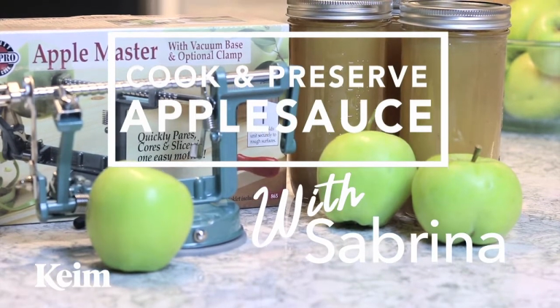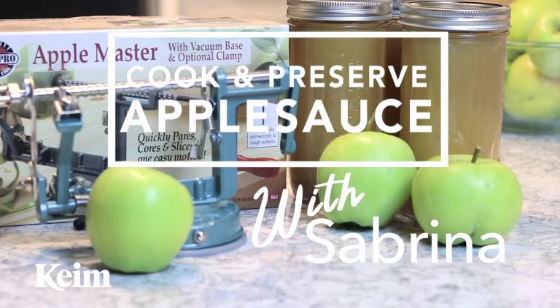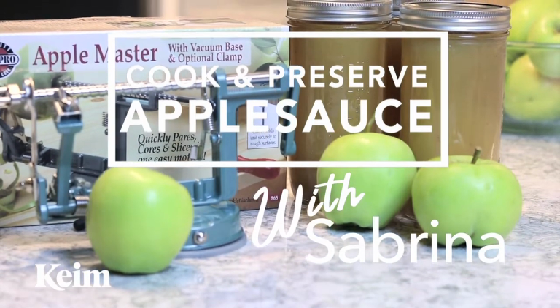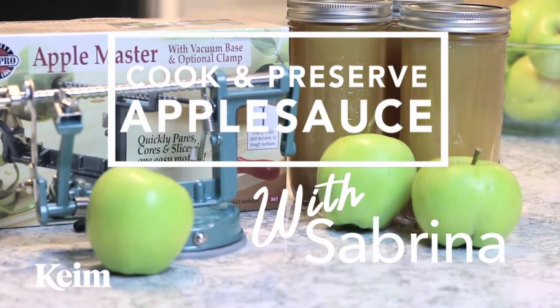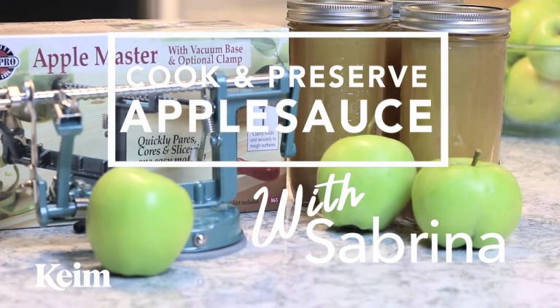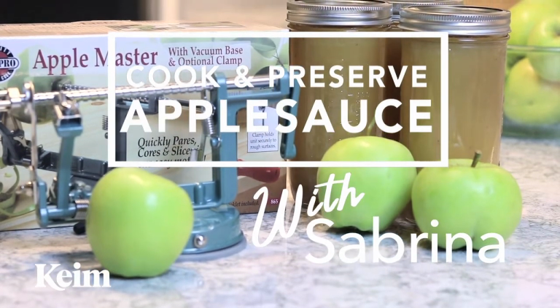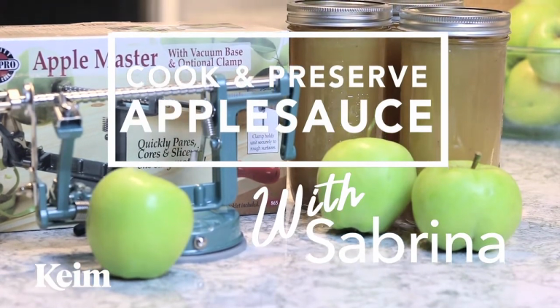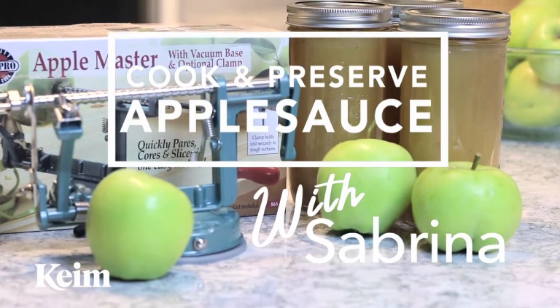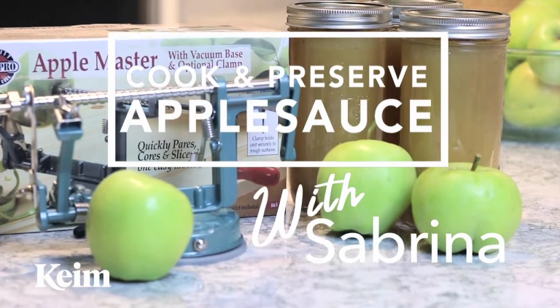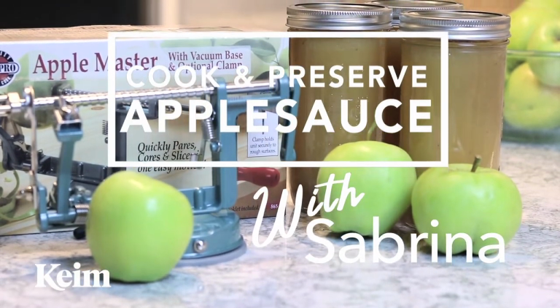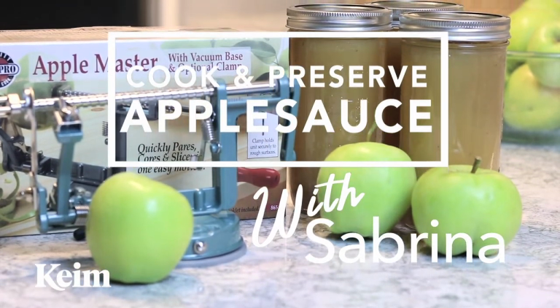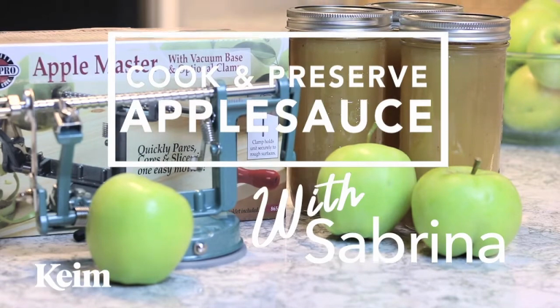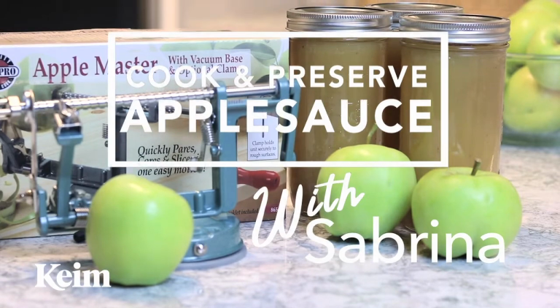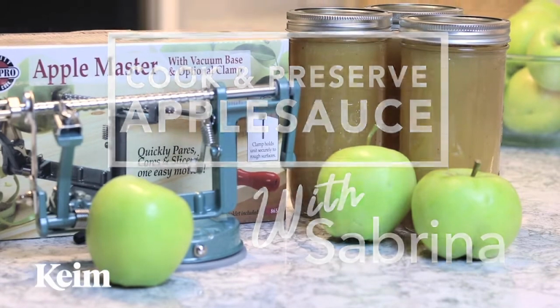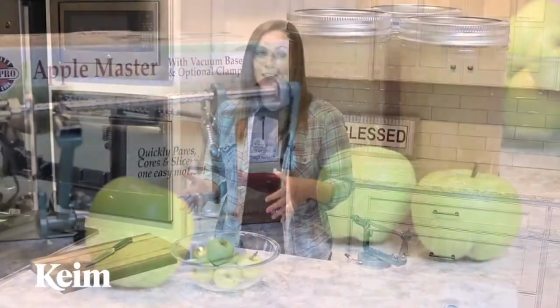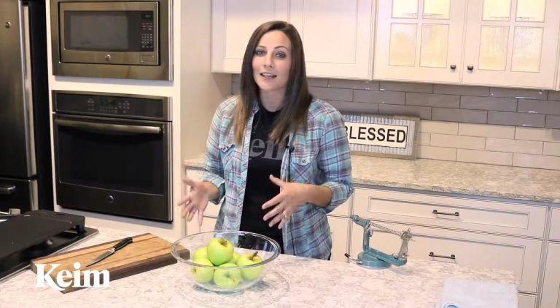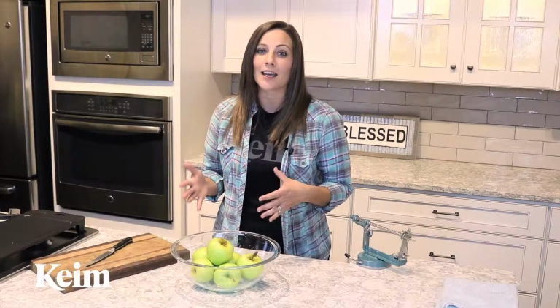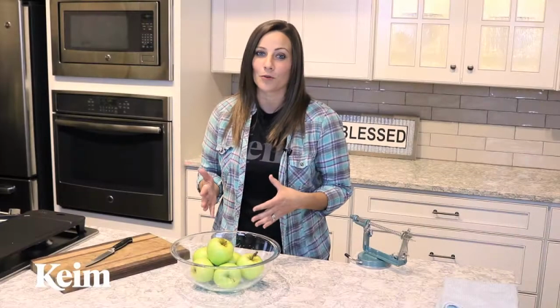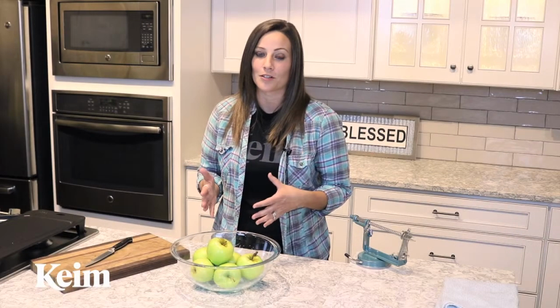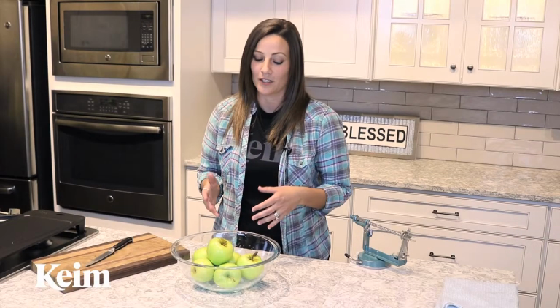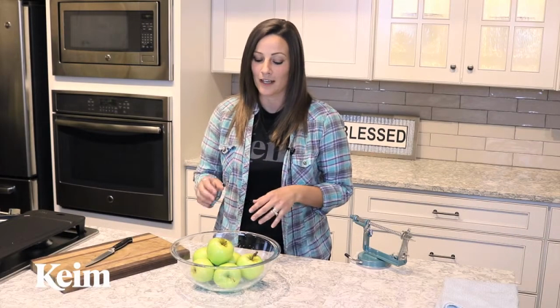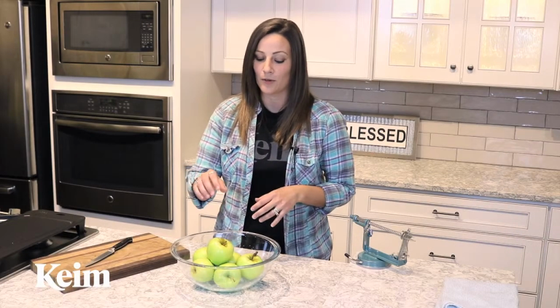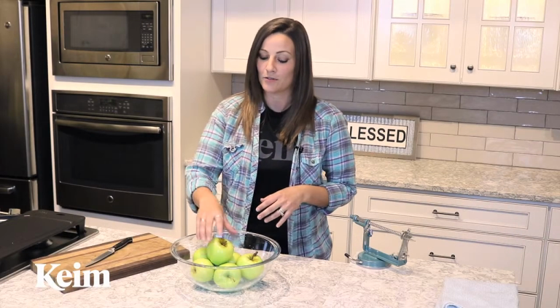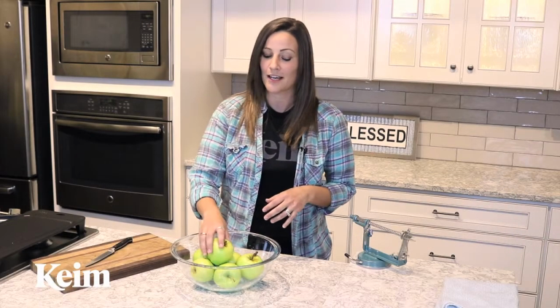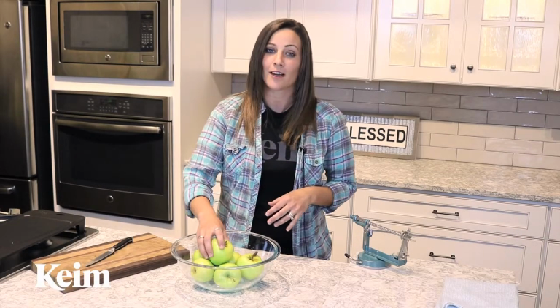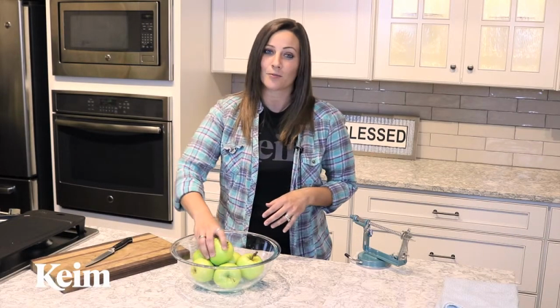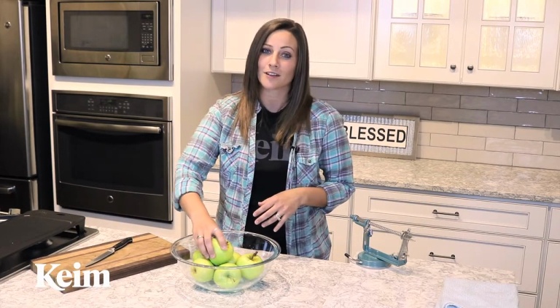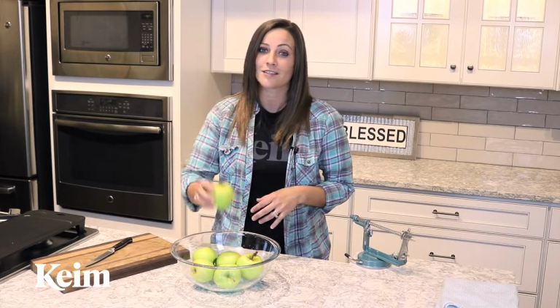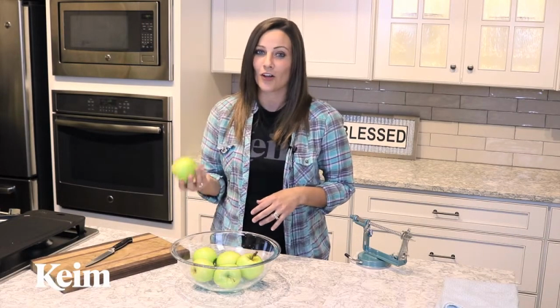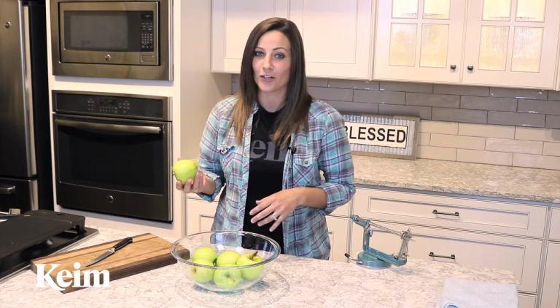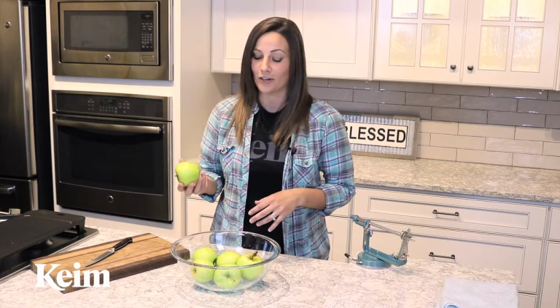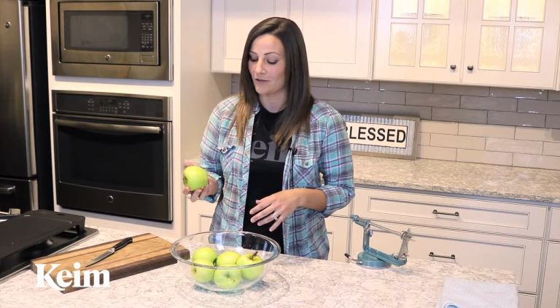Today we're going to be talking about applesauce — both how to make it and preserve it — so that you can have applesauce all year round.